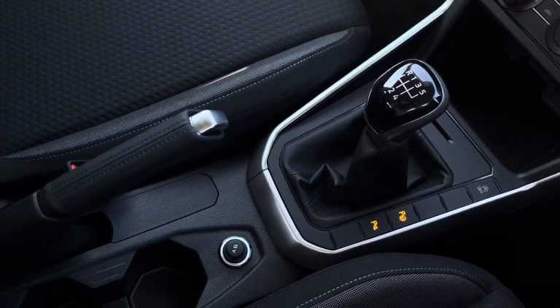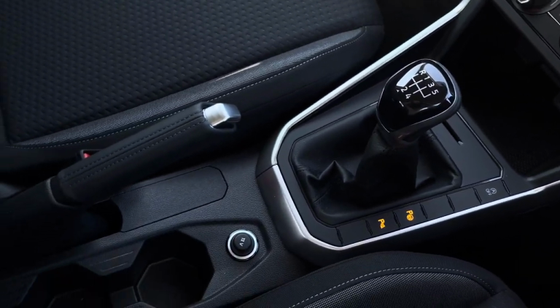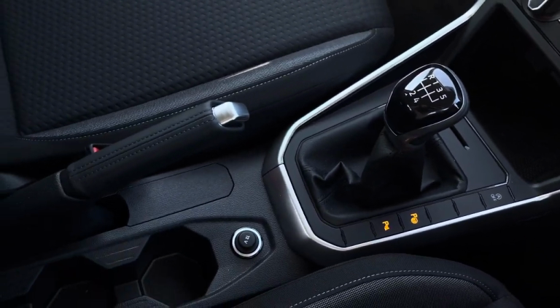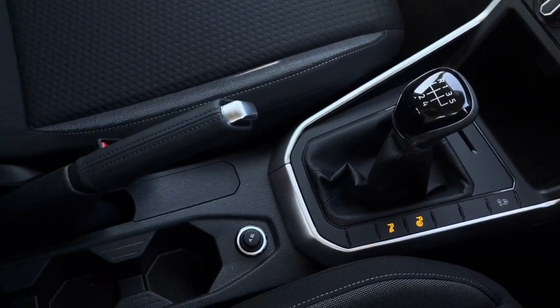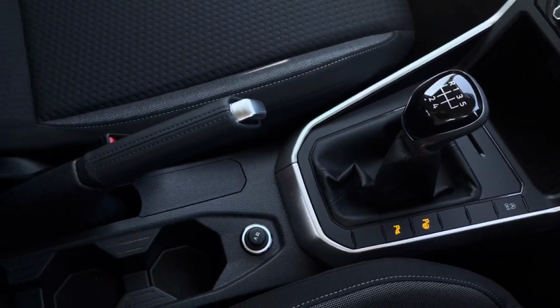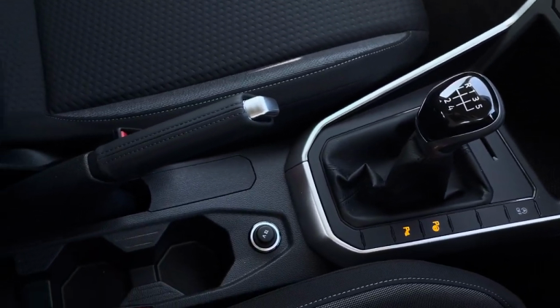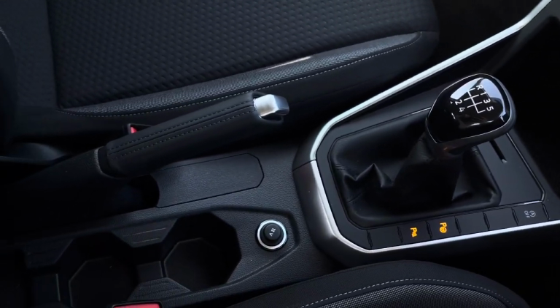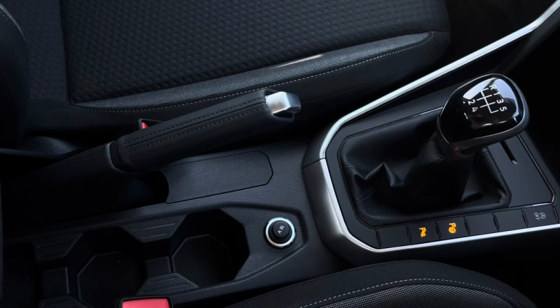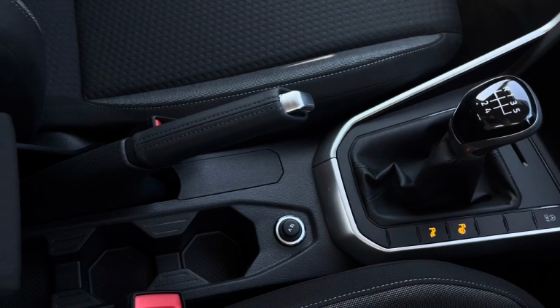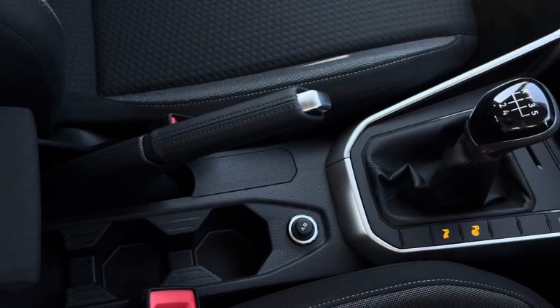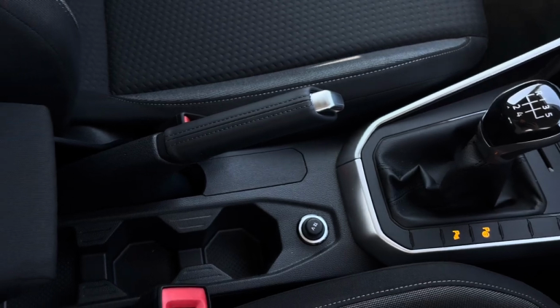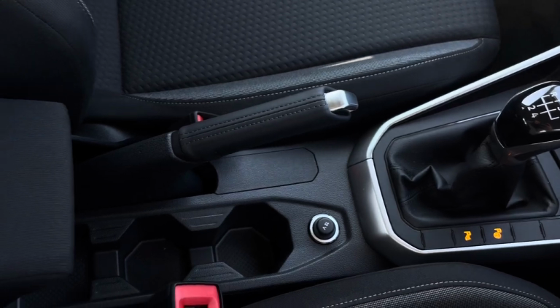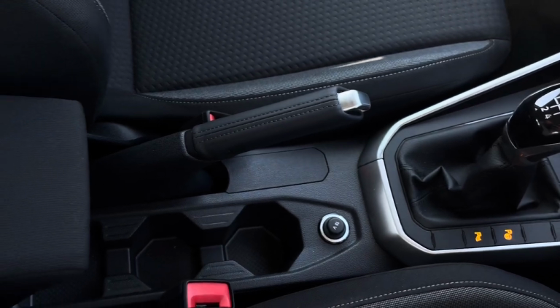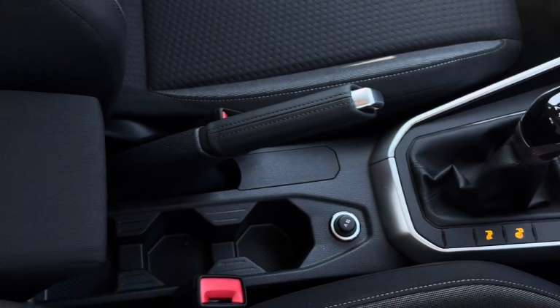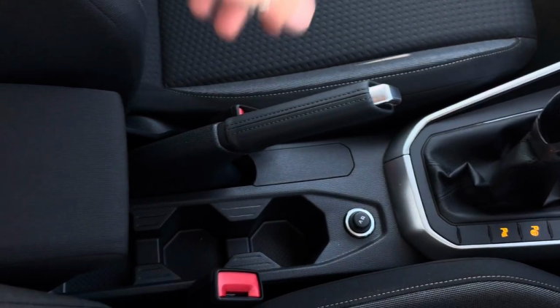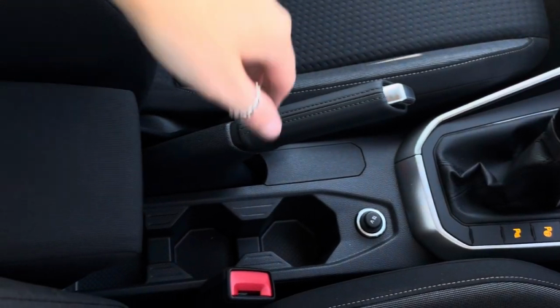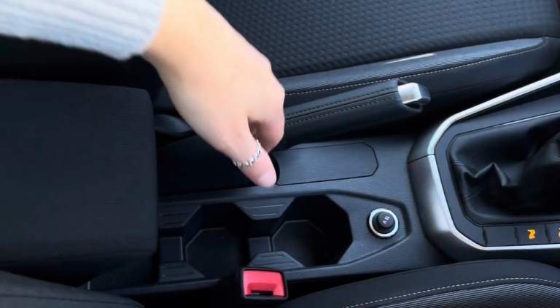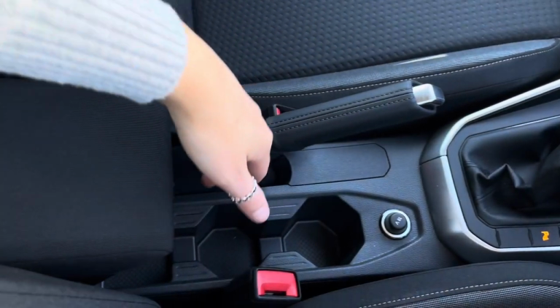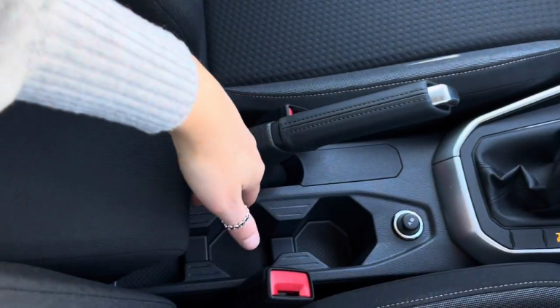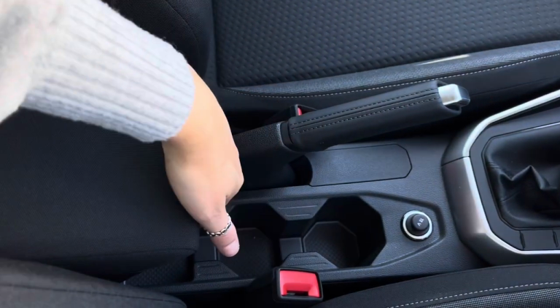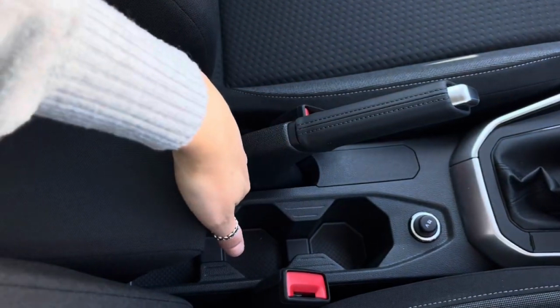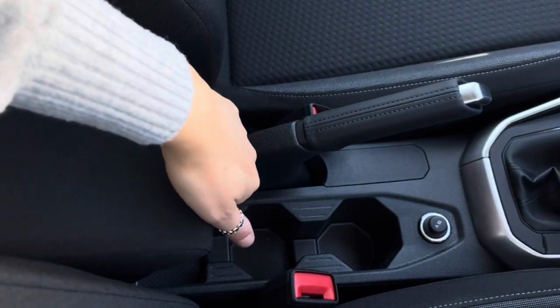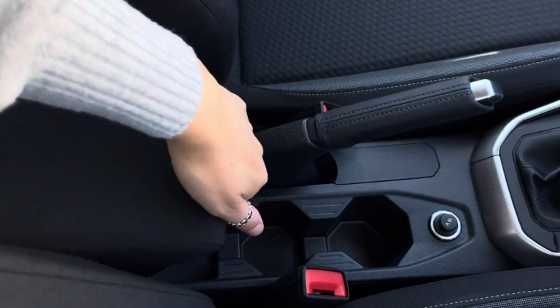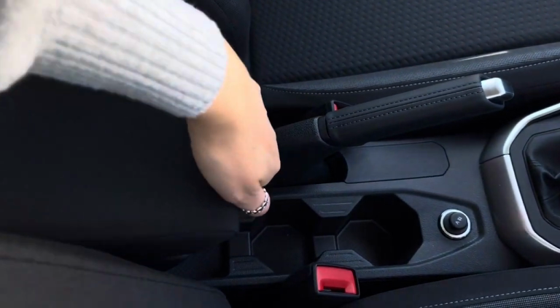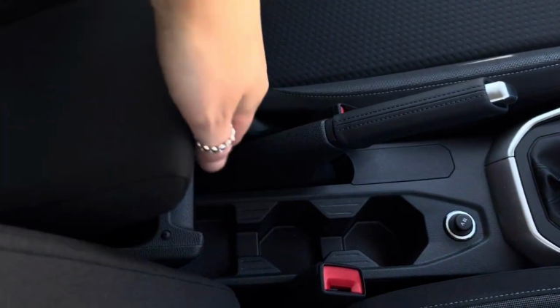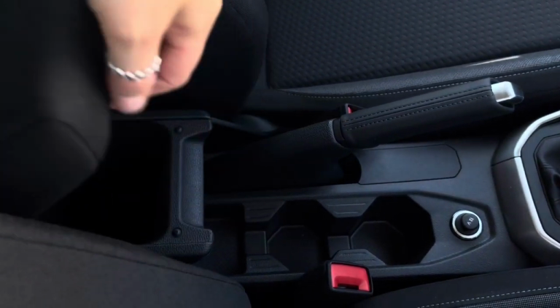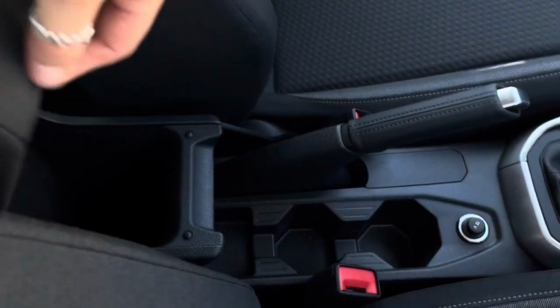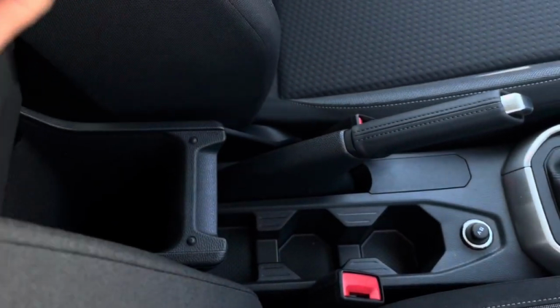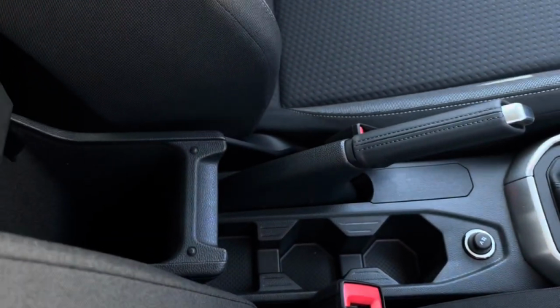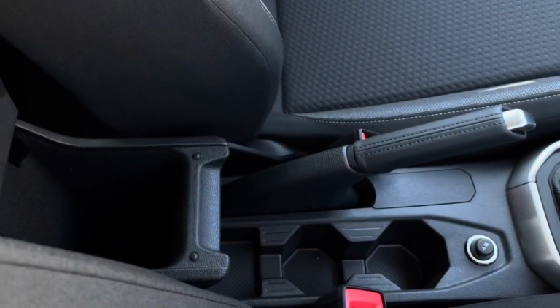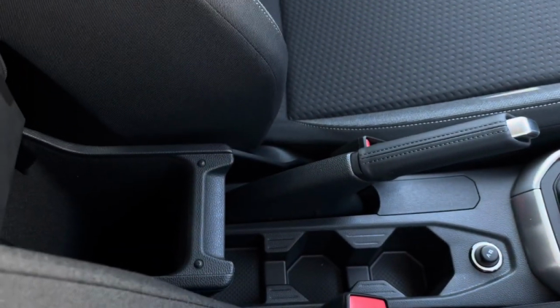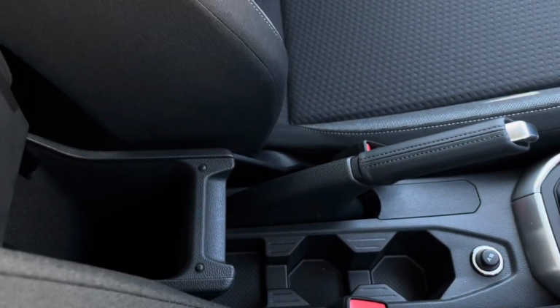We also have your manual gear stick, followed by your manual handbrake, some handy cup holders and a storage armrest.